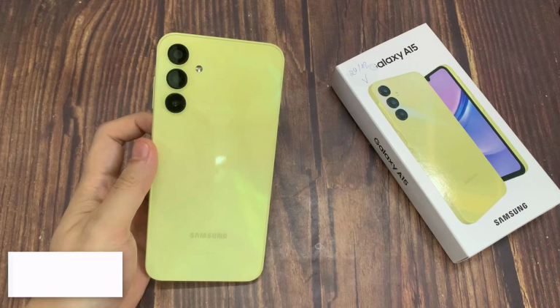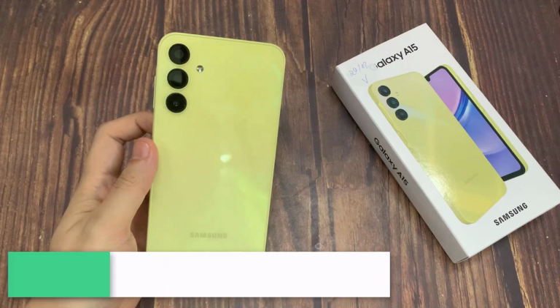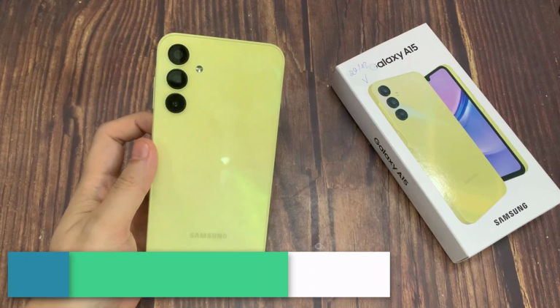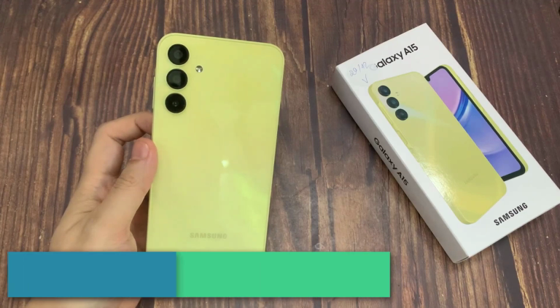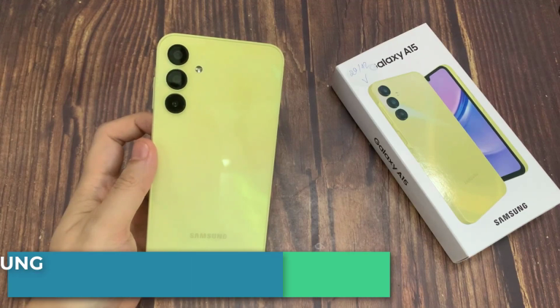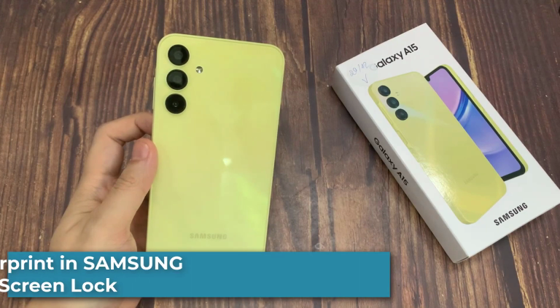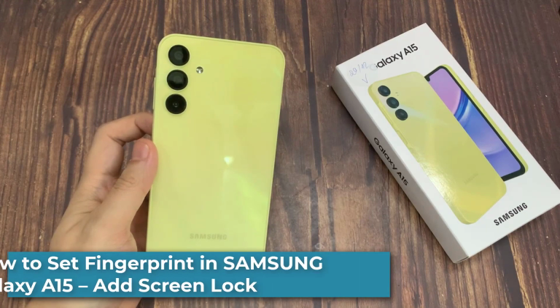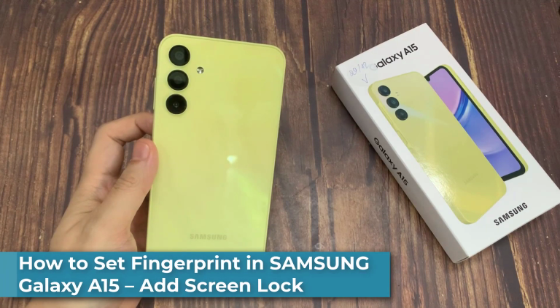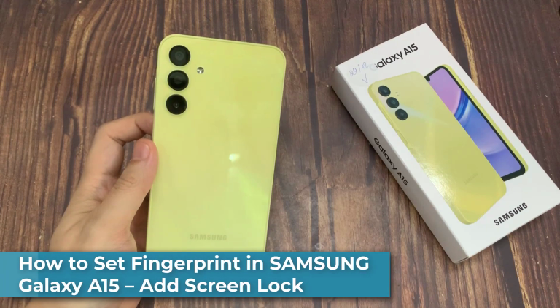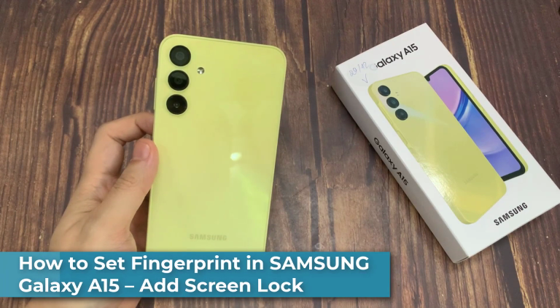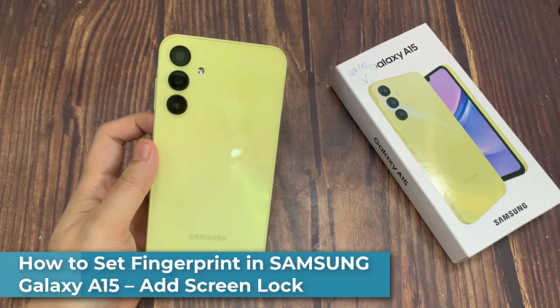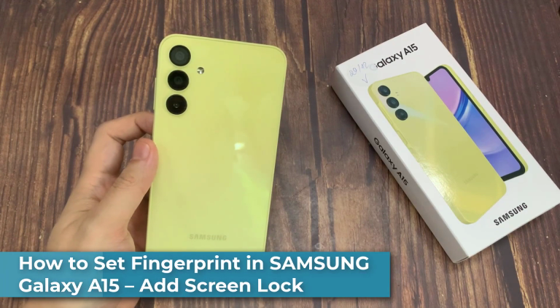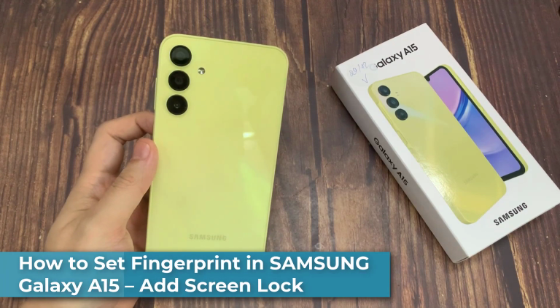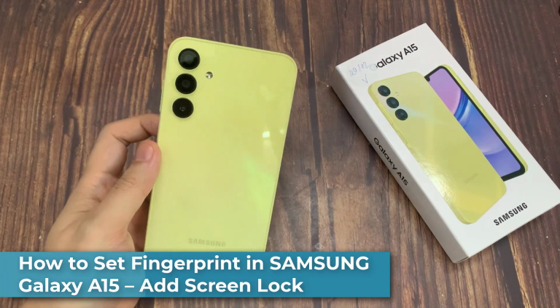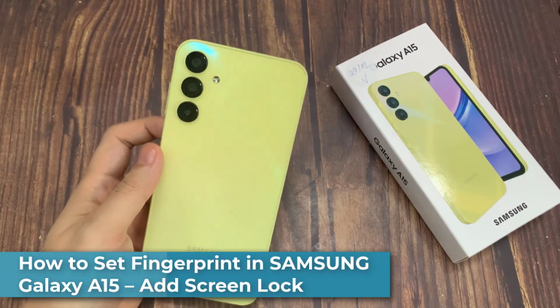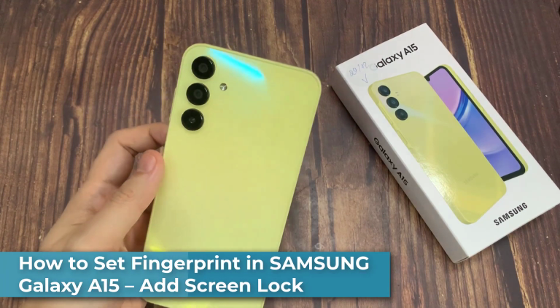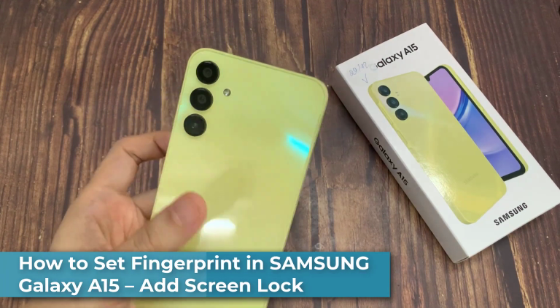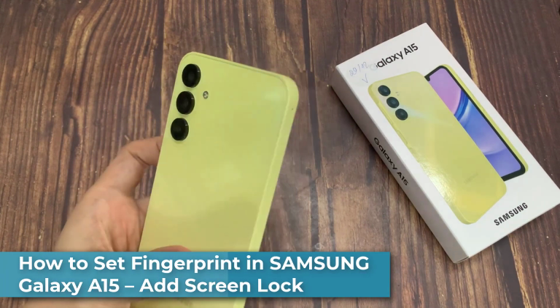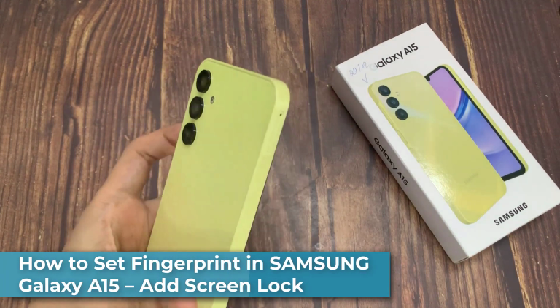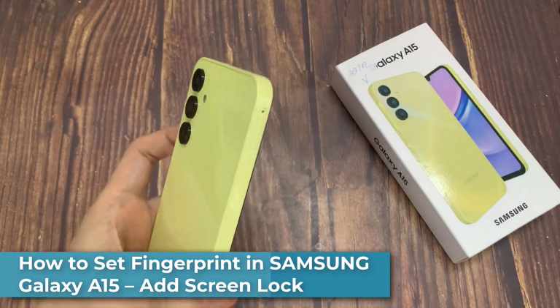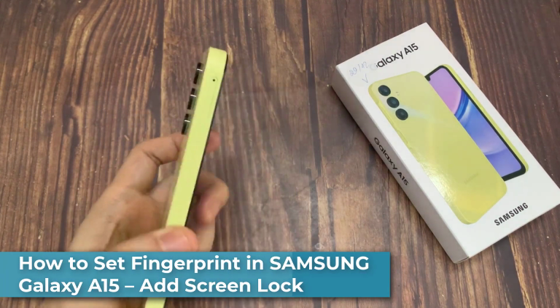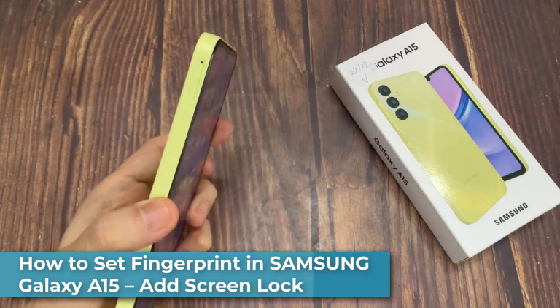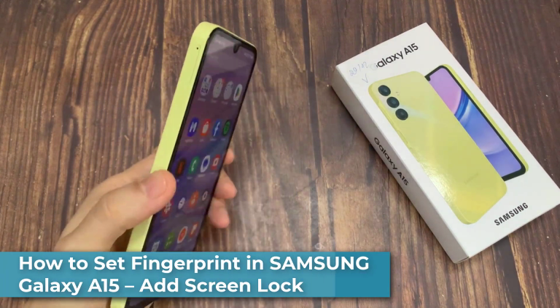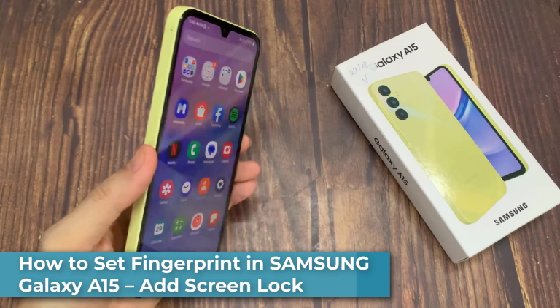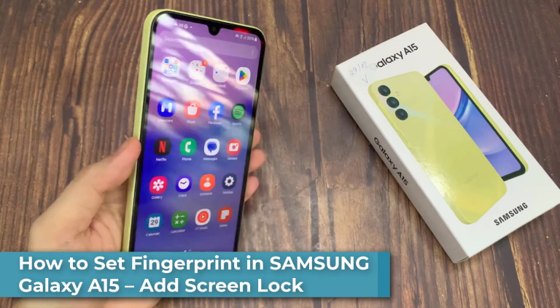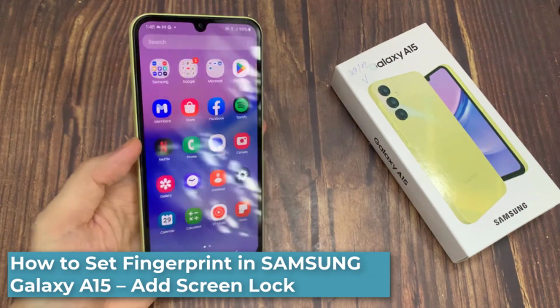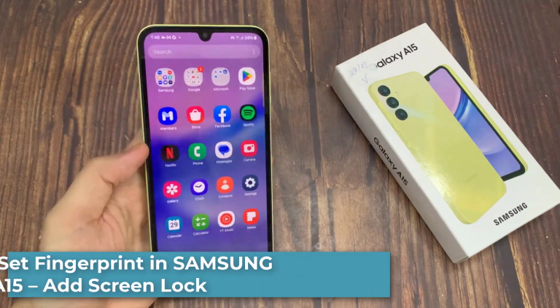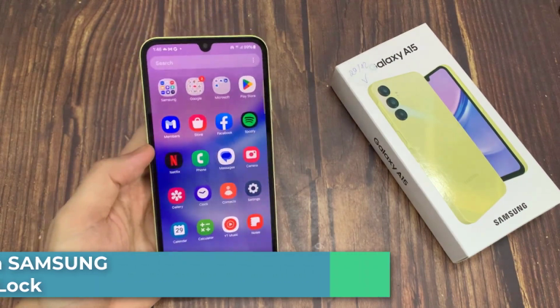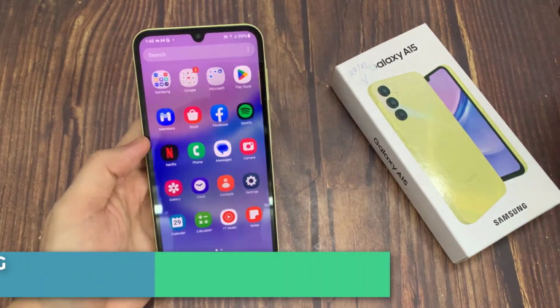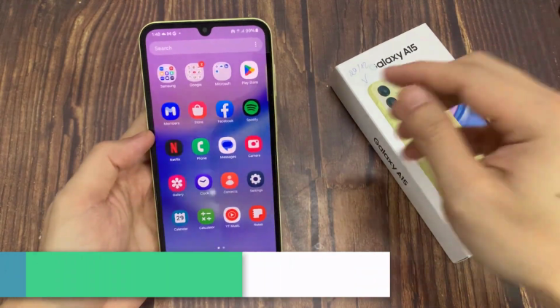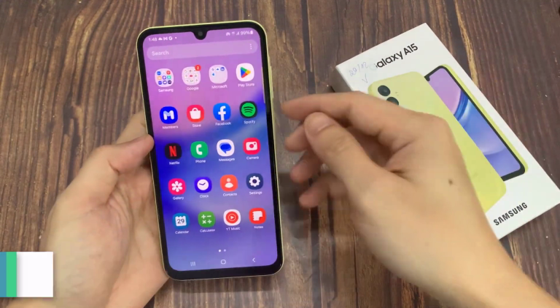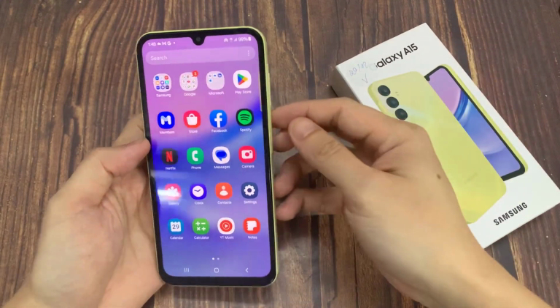Hi everyone! Here we've got Samsung Galaxy A15, and let me share with you how to add a fingerprint to this device.